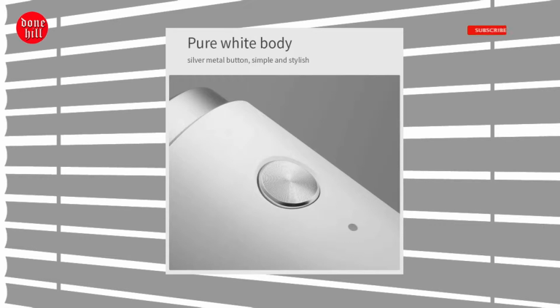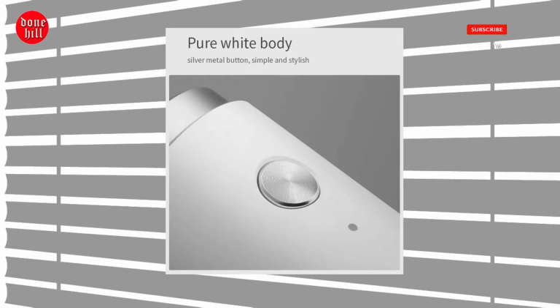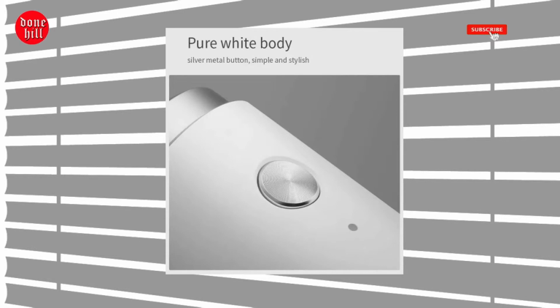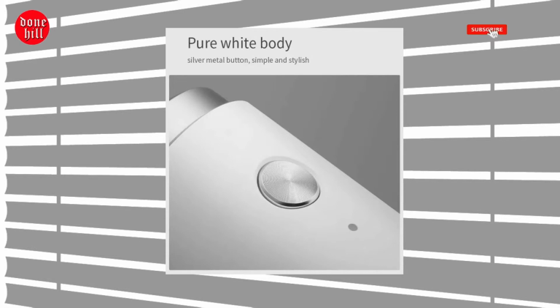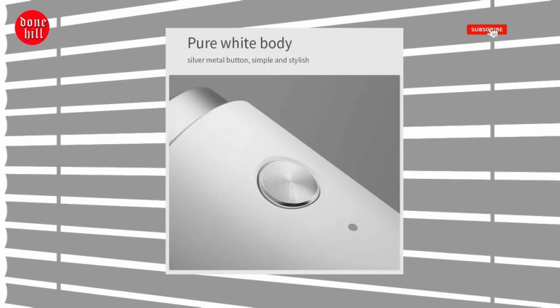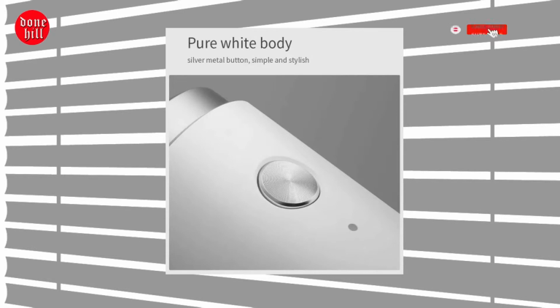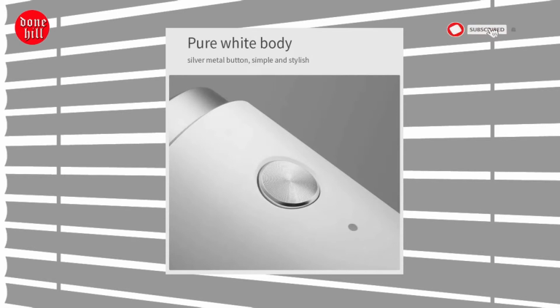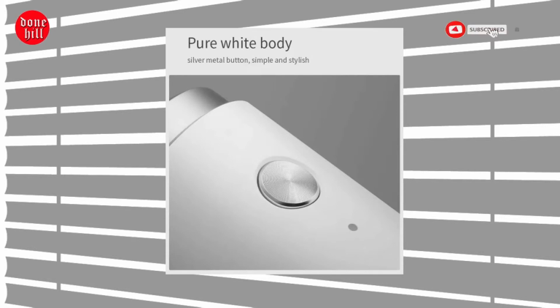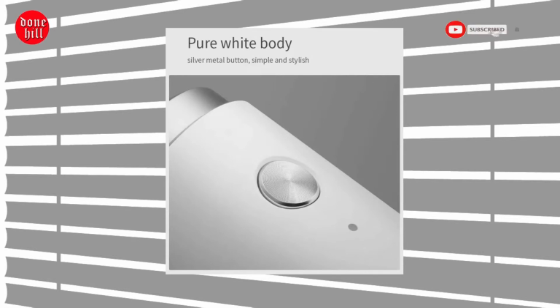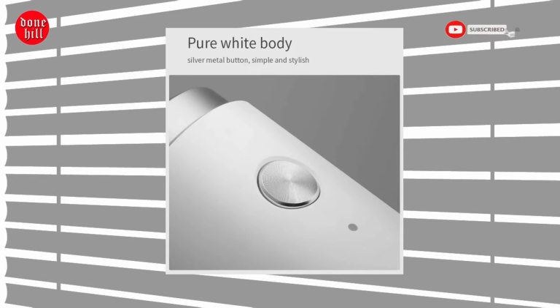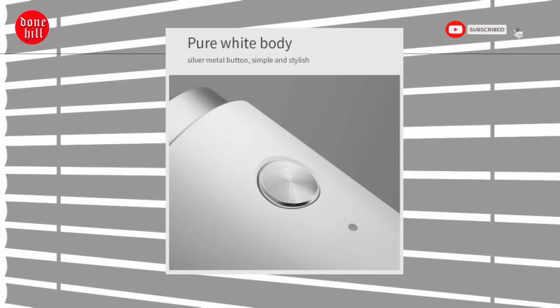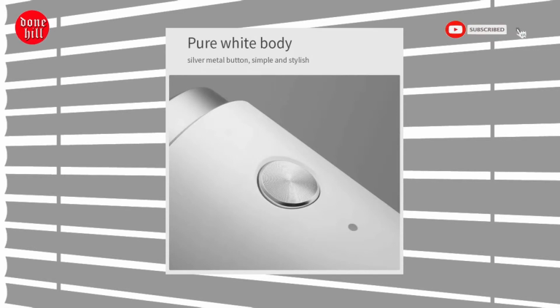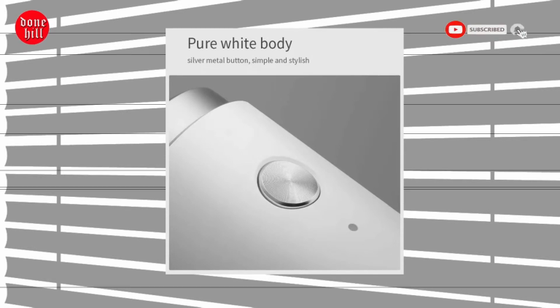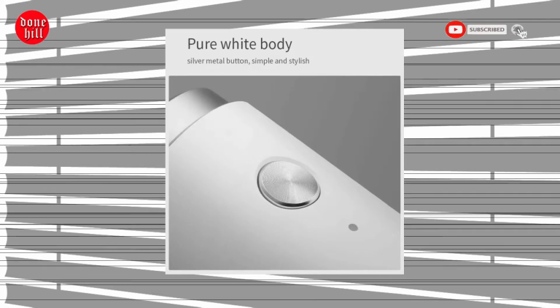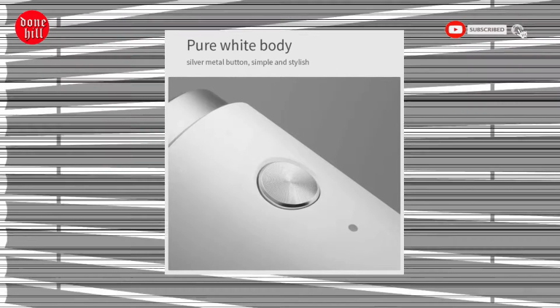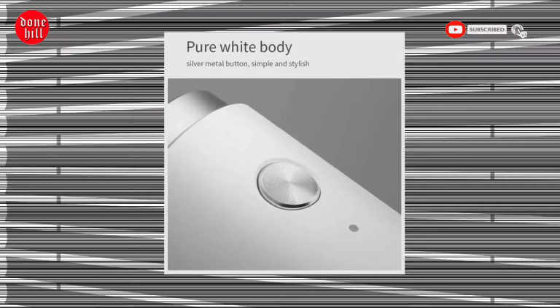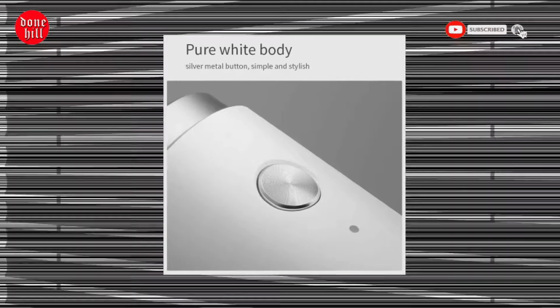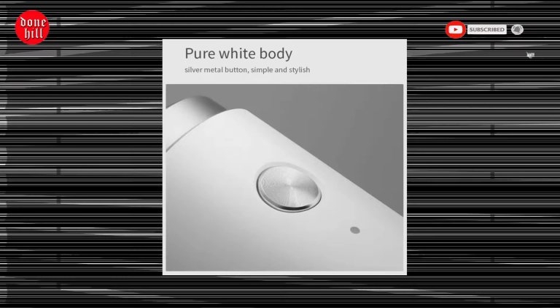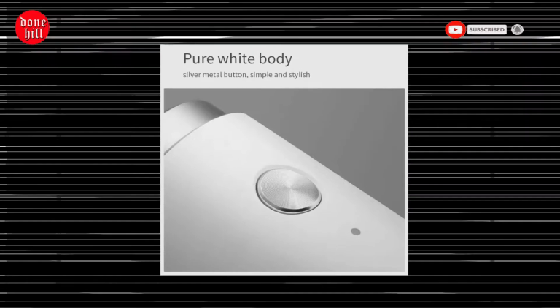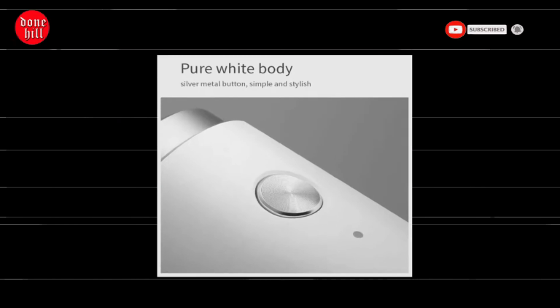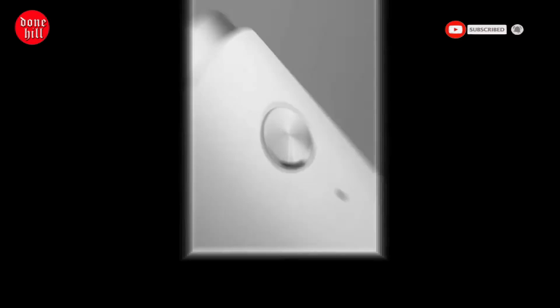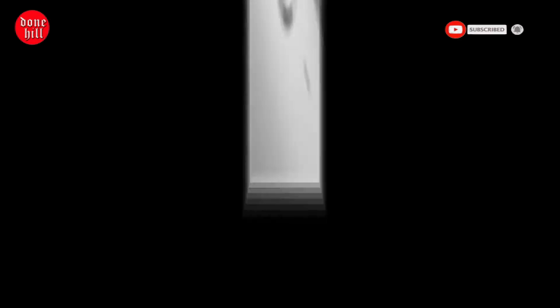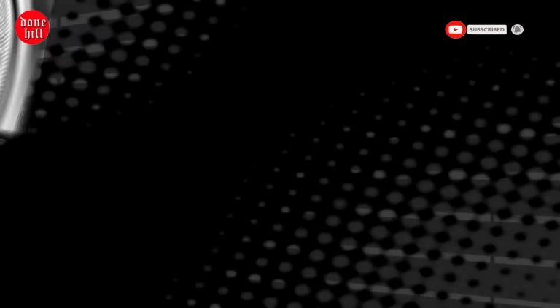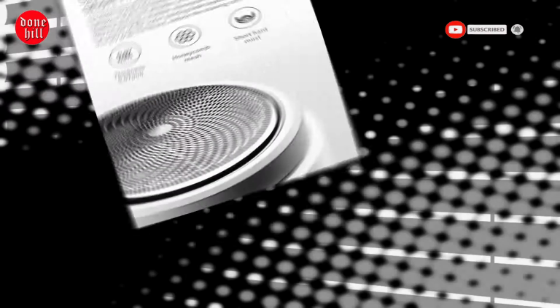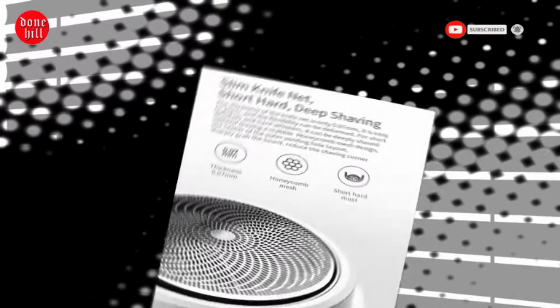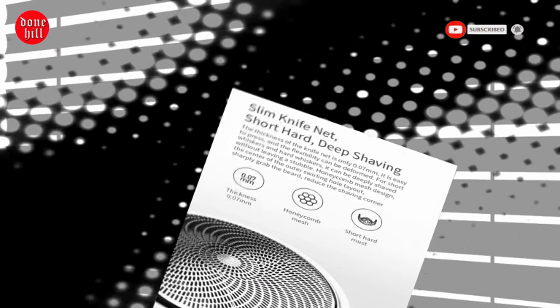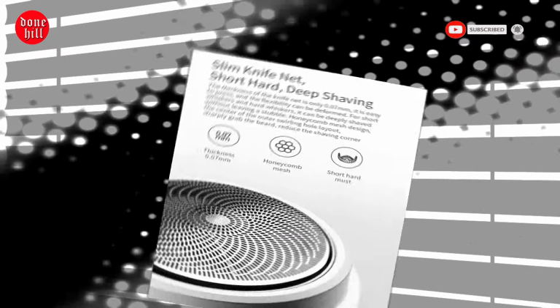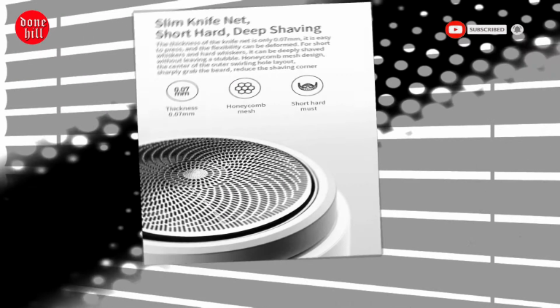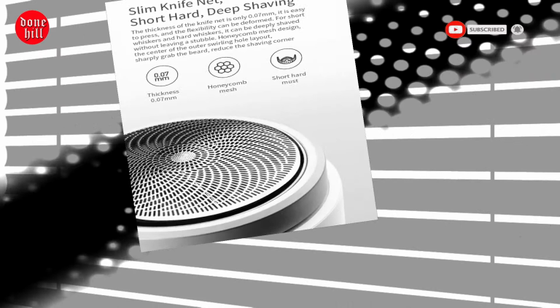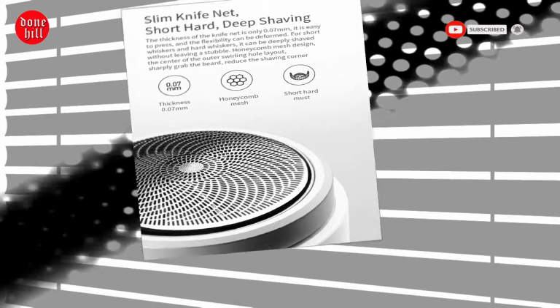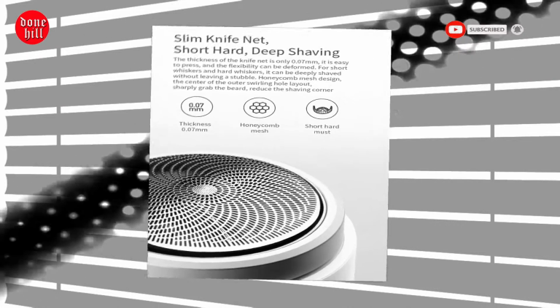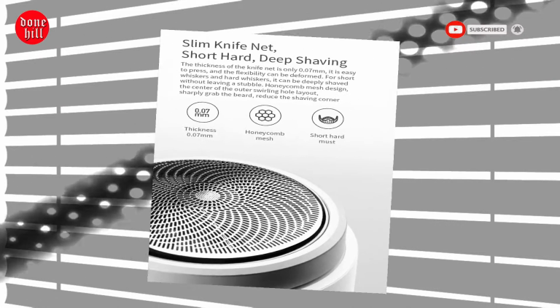IPX5 waterproof, supporting dry and wet double shaving. It can be removed and rinsed directly under the tap.